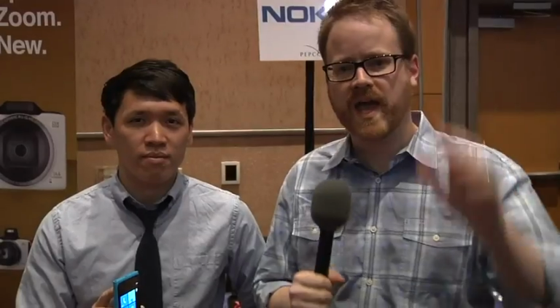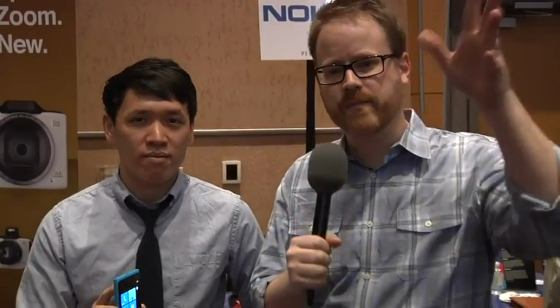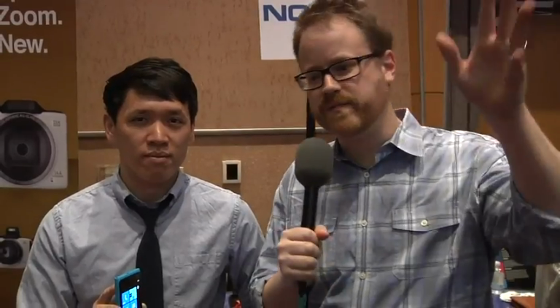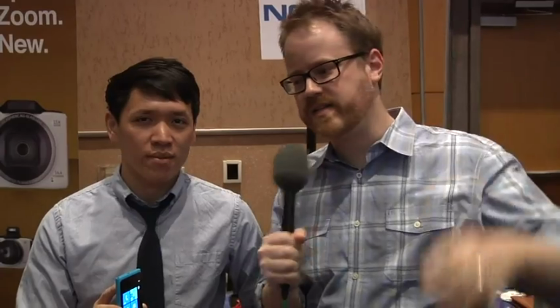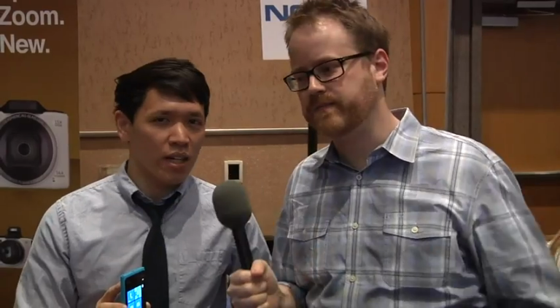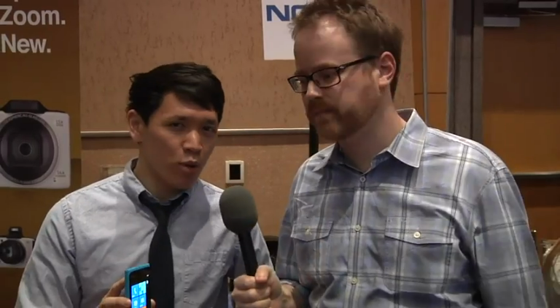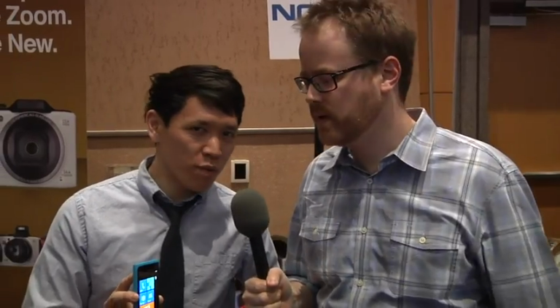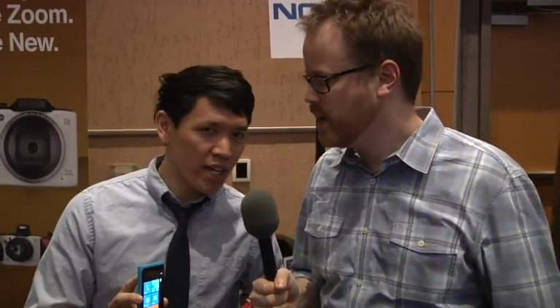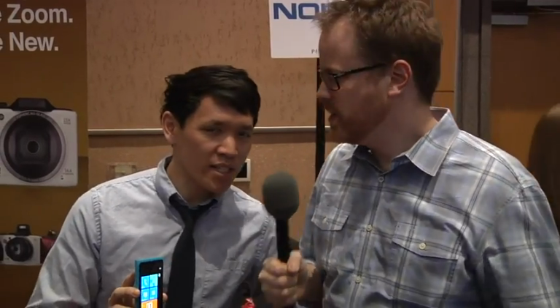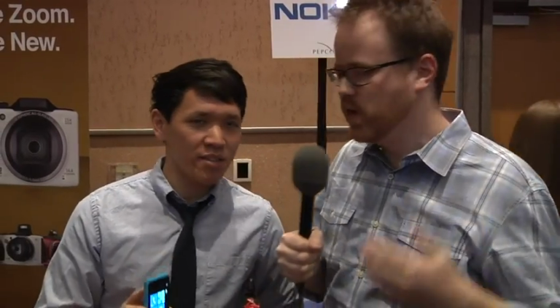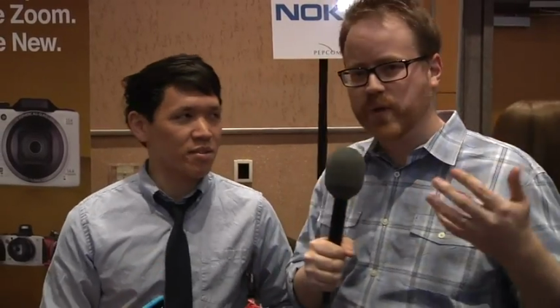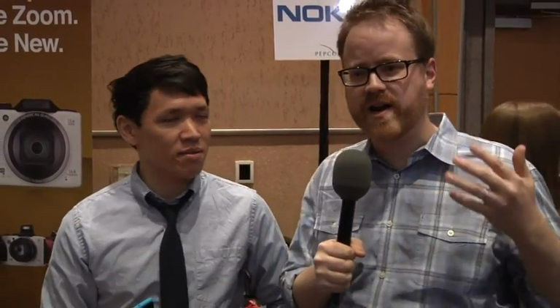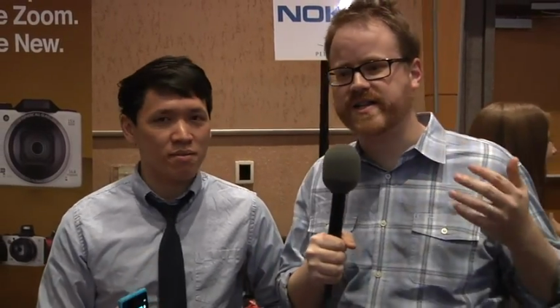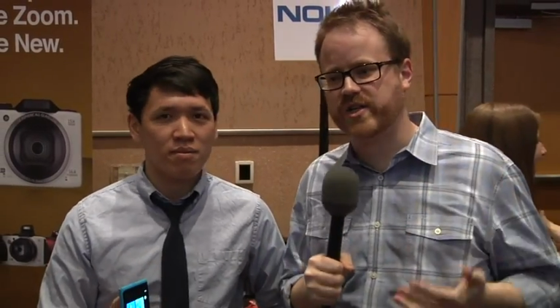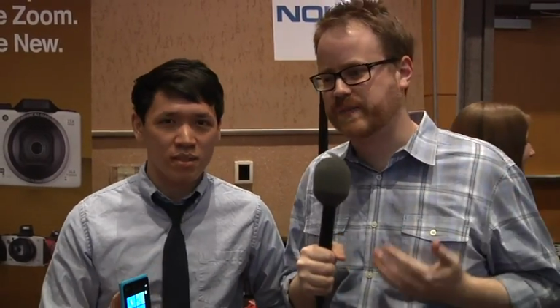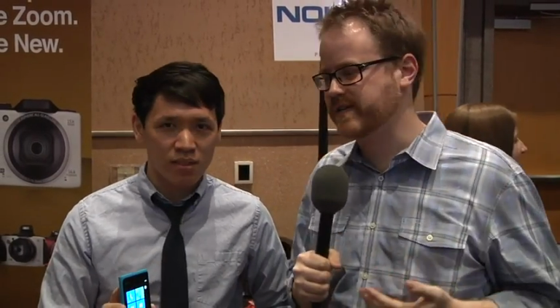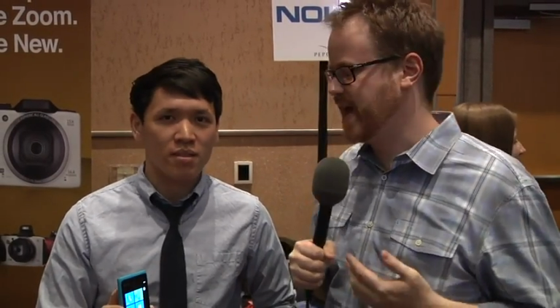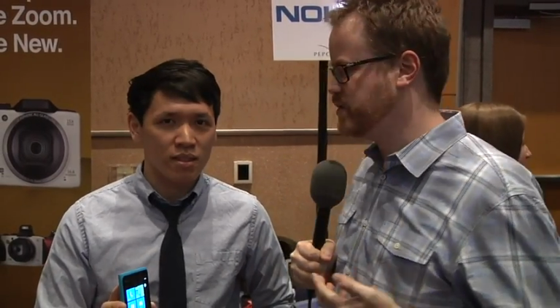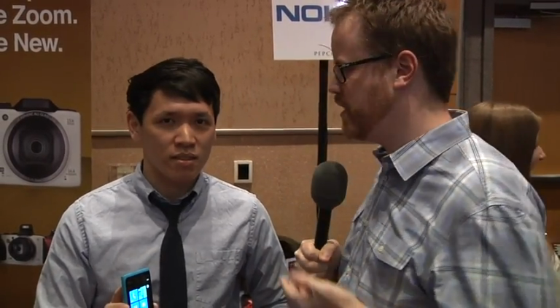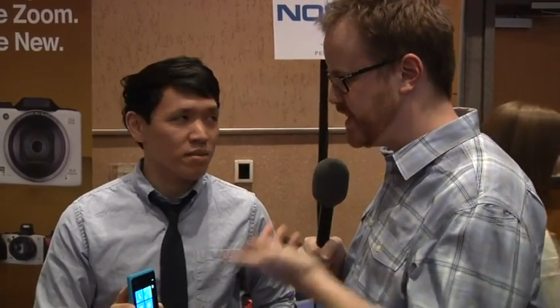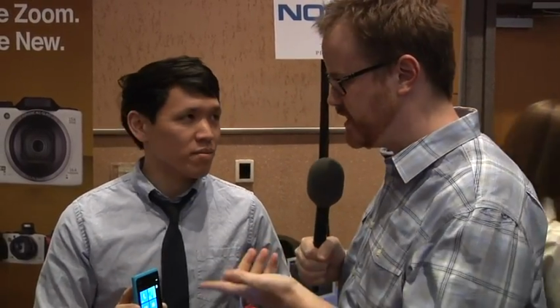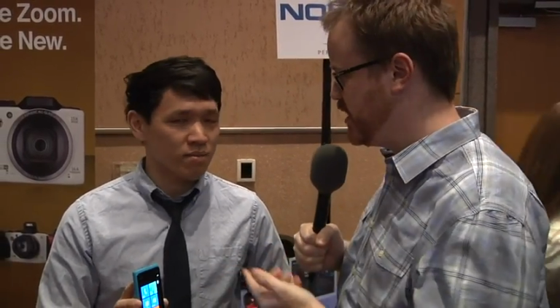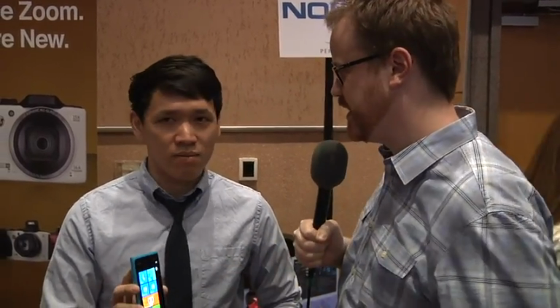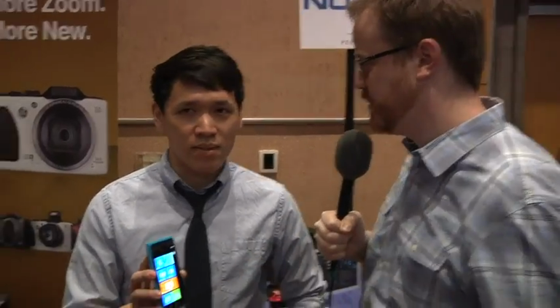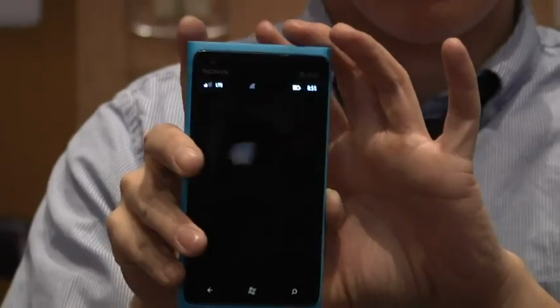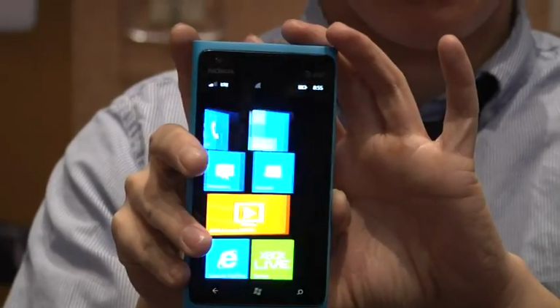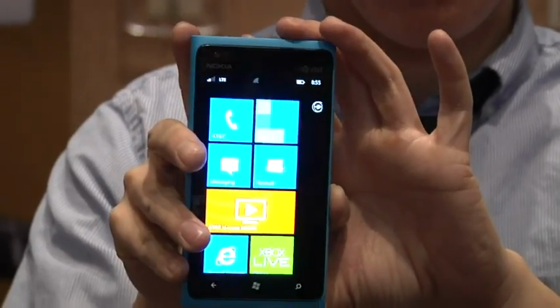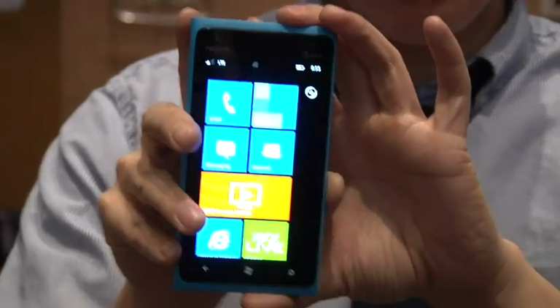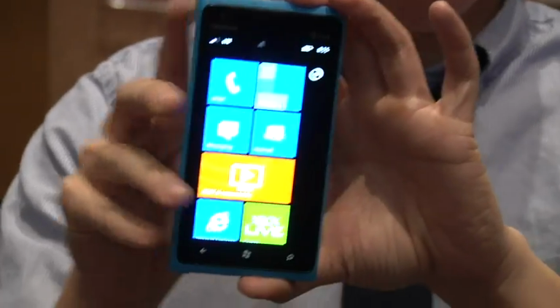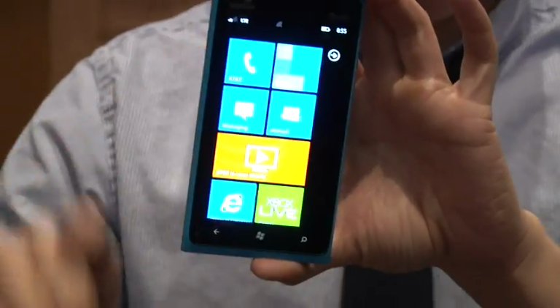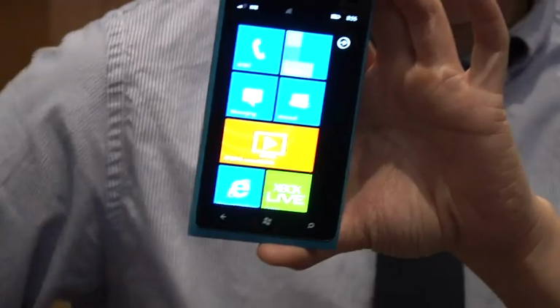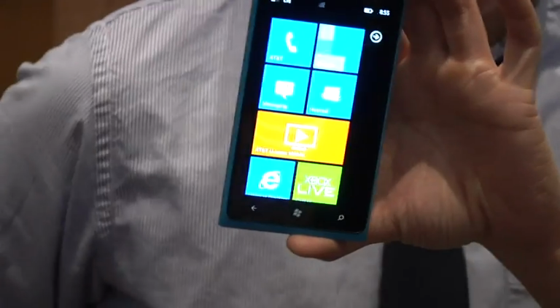Hey, I'm Will from Tested. I'm Norm from Tested. We're here at Digital Experience. As you know, that is a Nokia Lumia 900. 900.